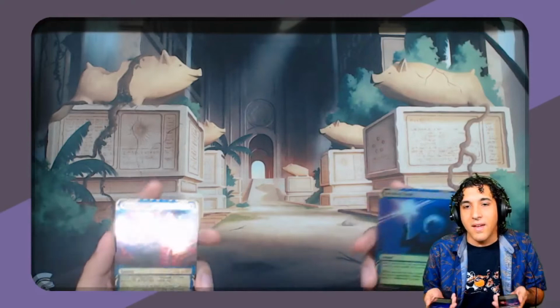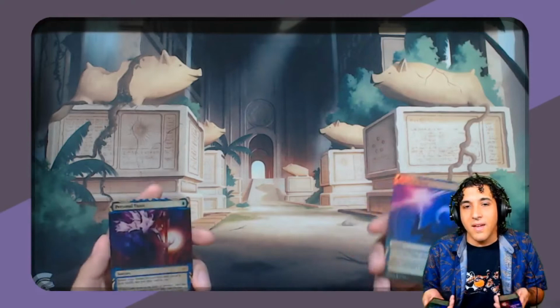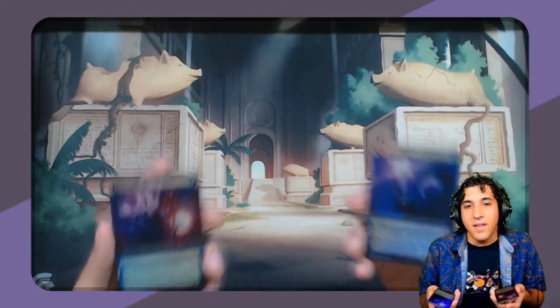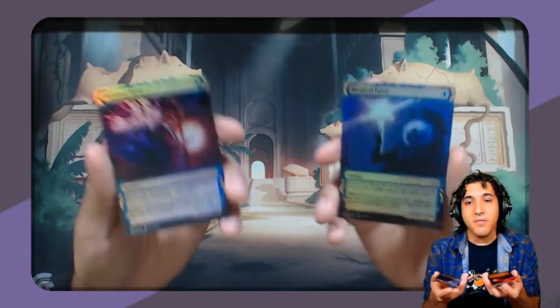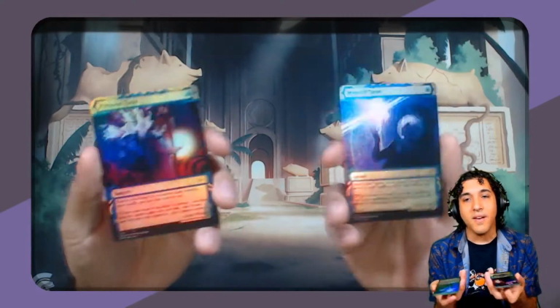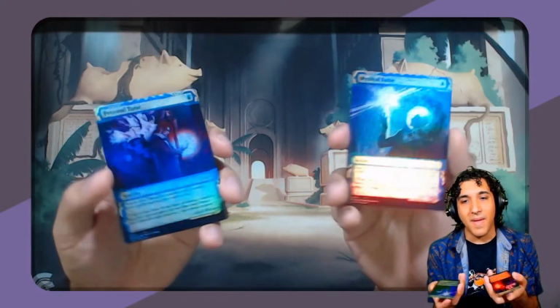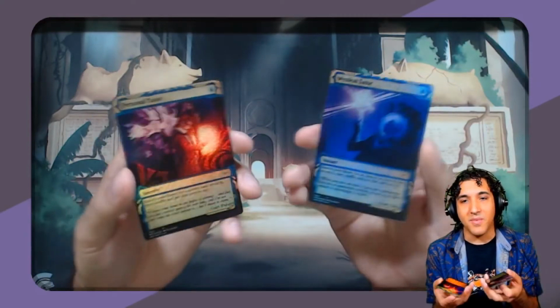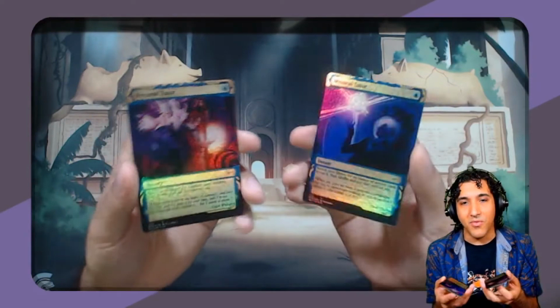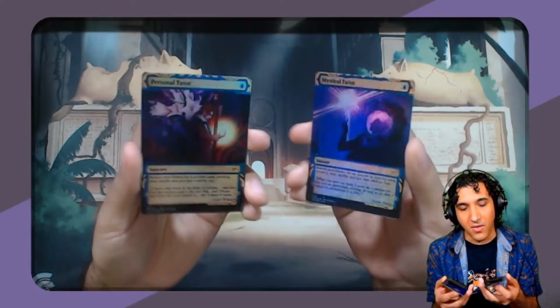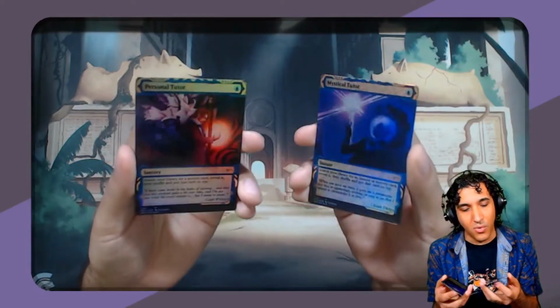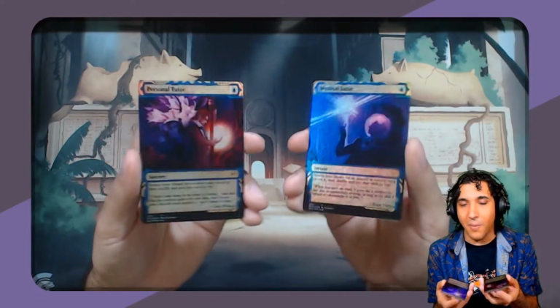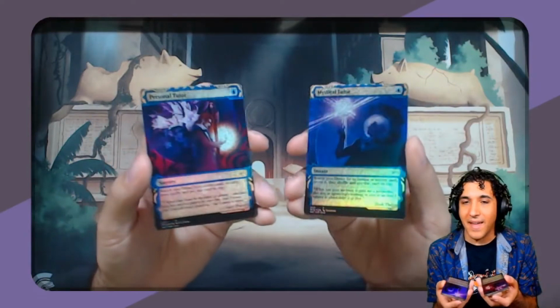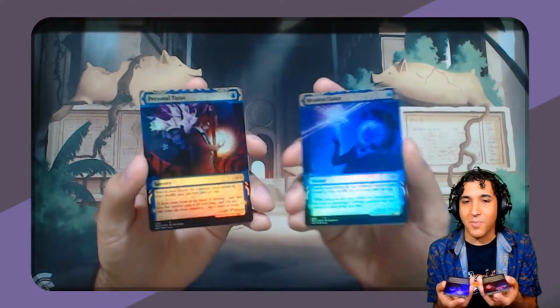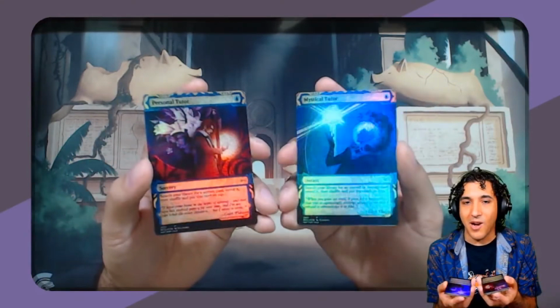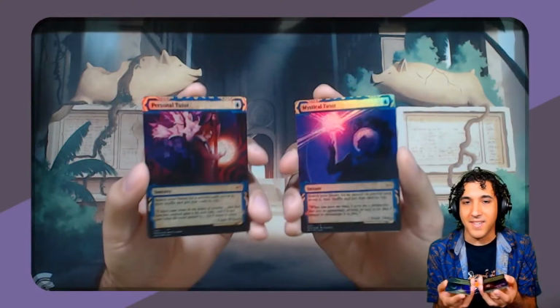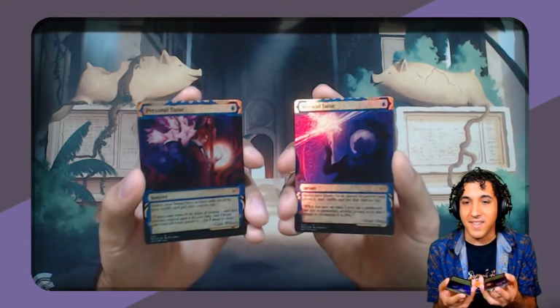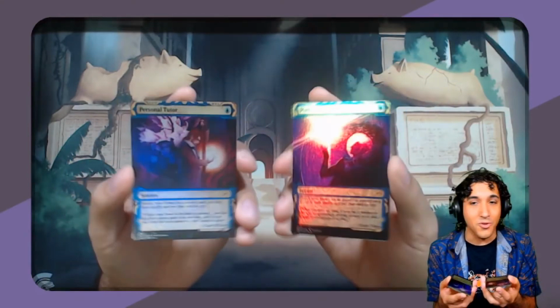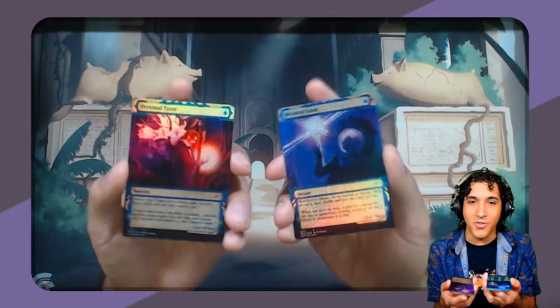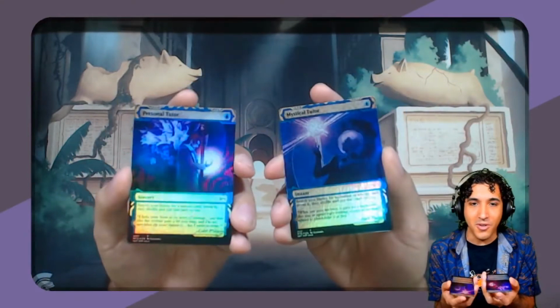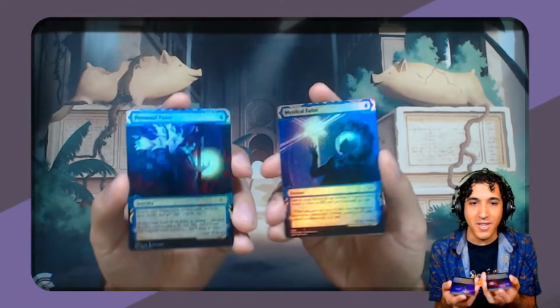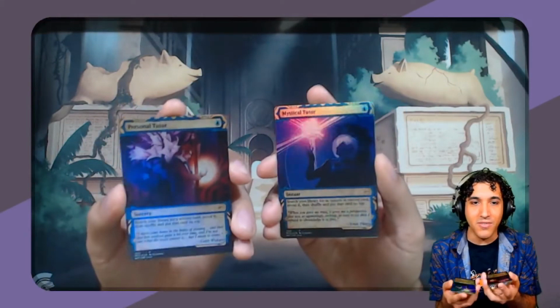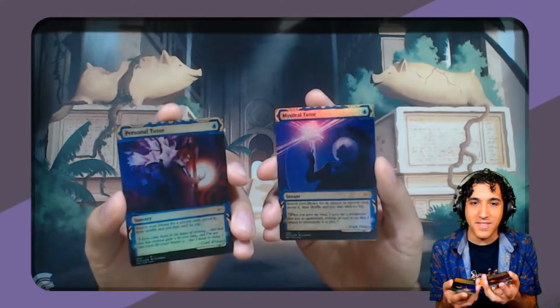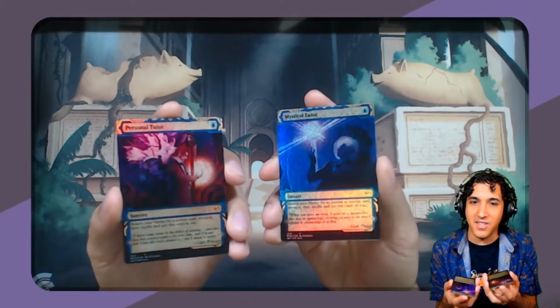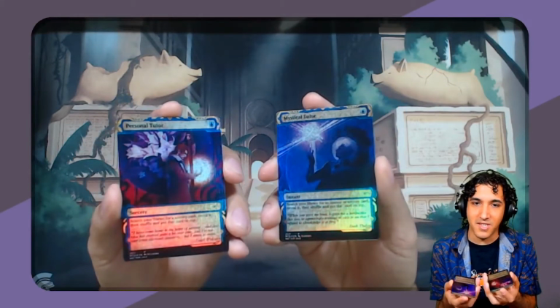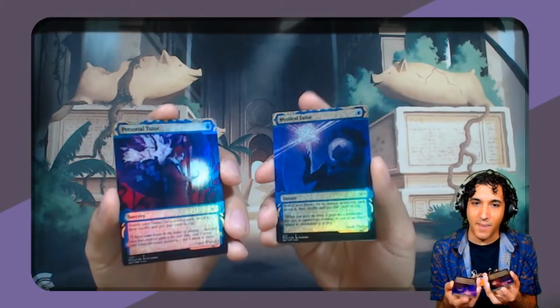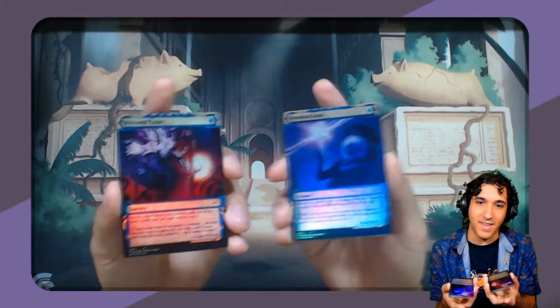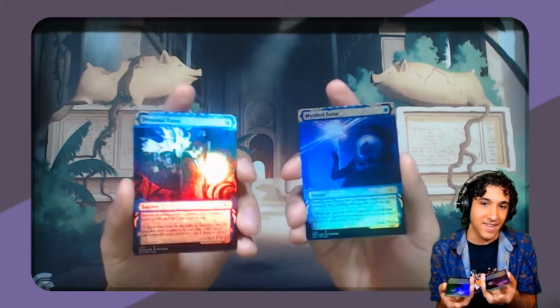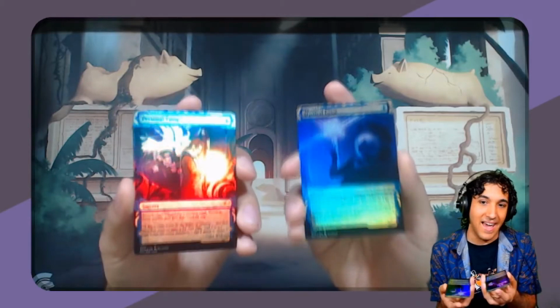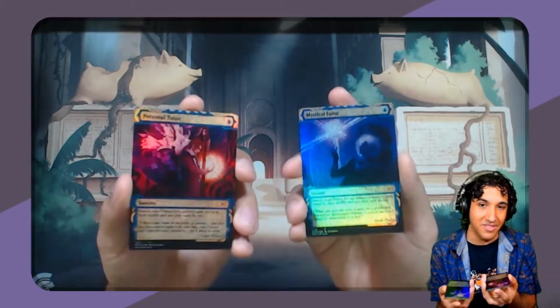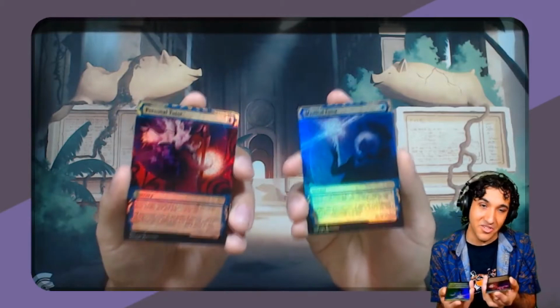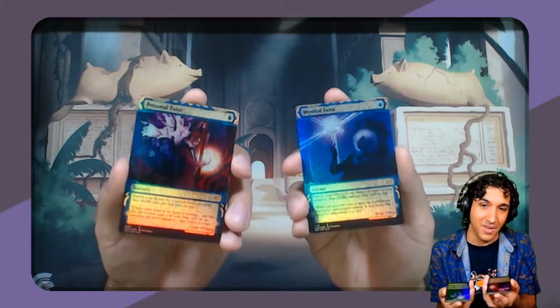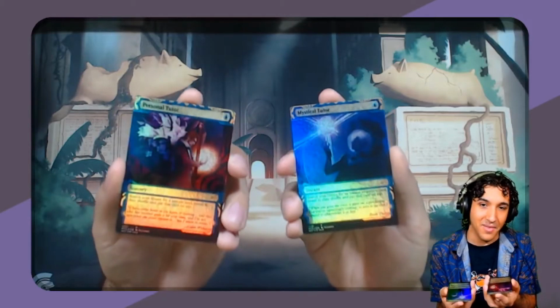Here's how to make some fake foil magic proxies that look so good even the stingiest spike is going to have to let you play with them.